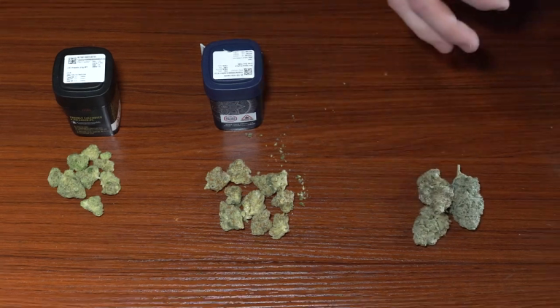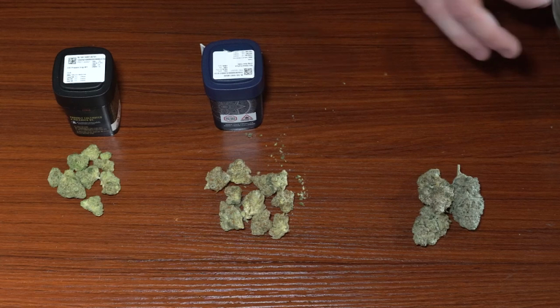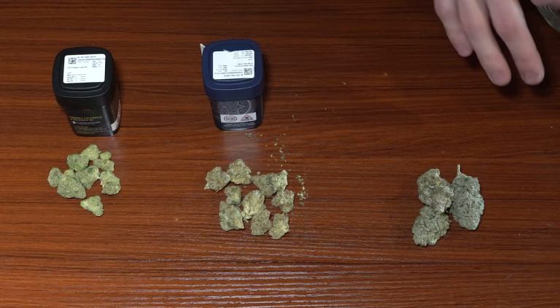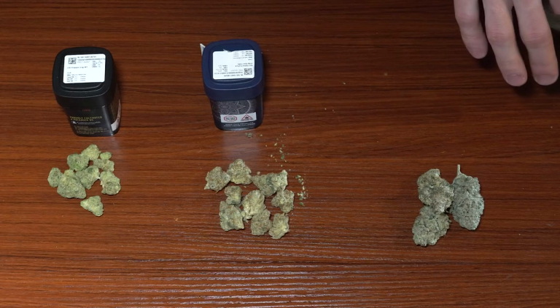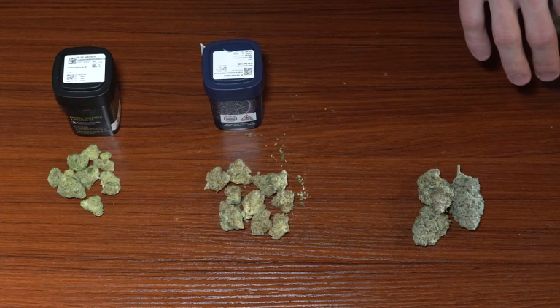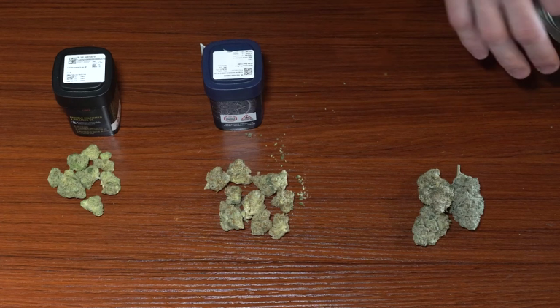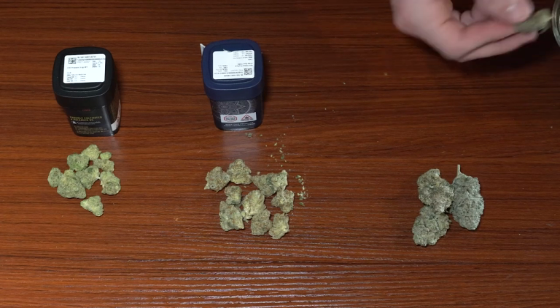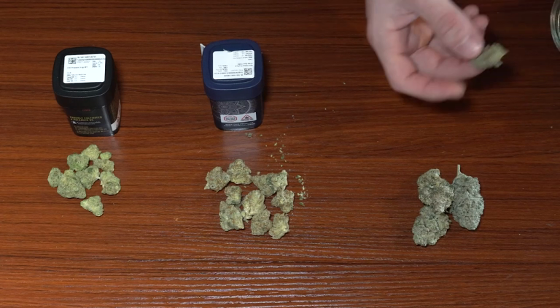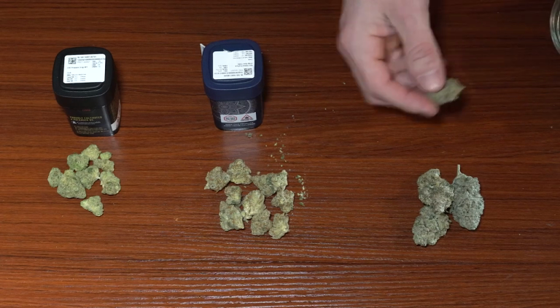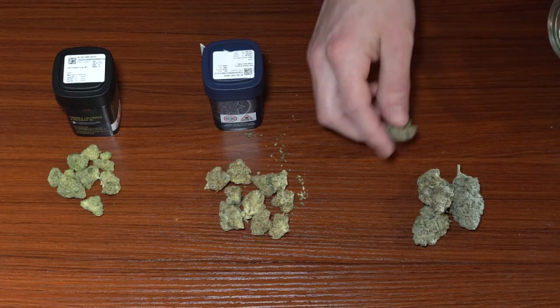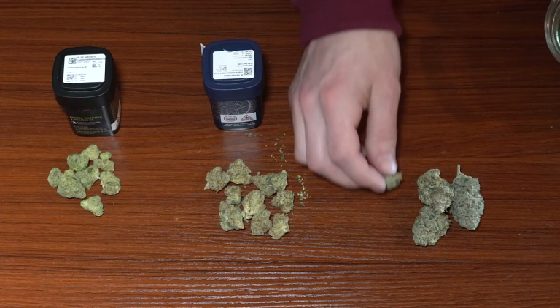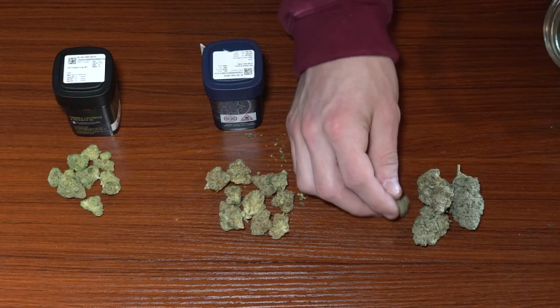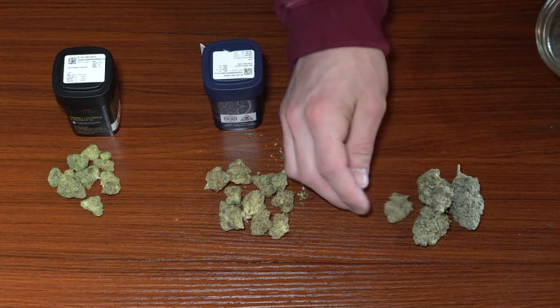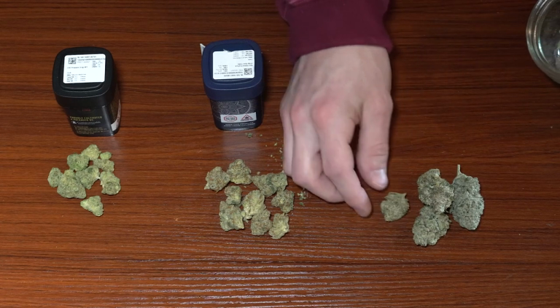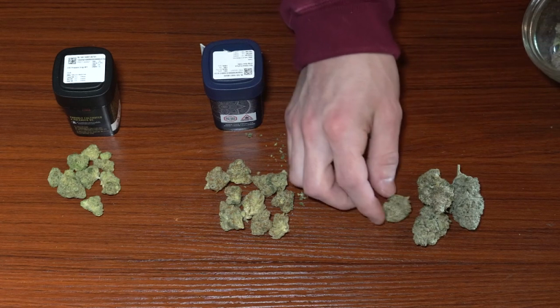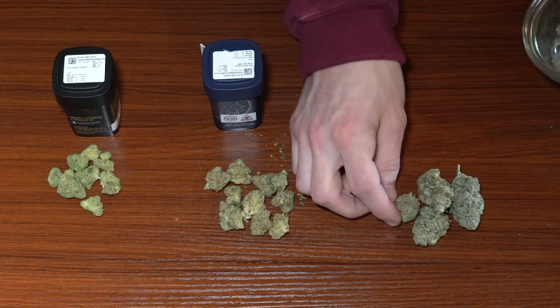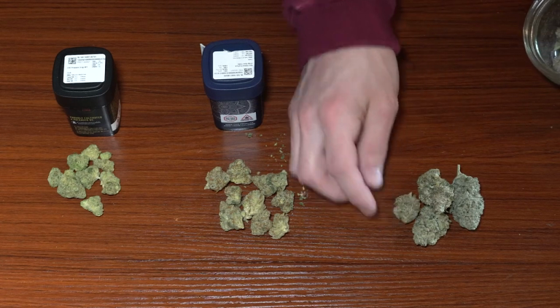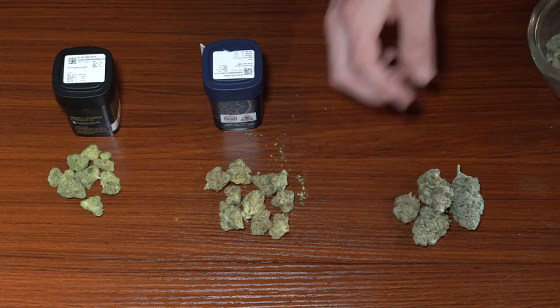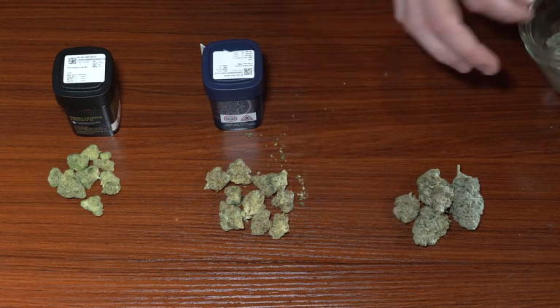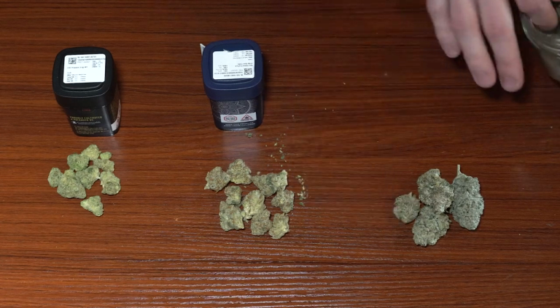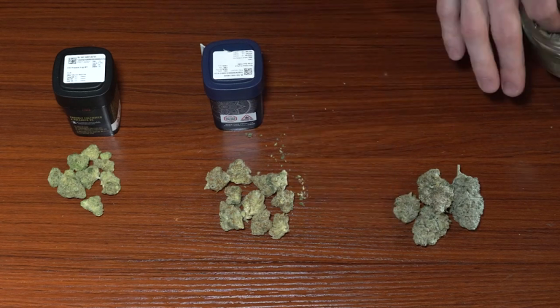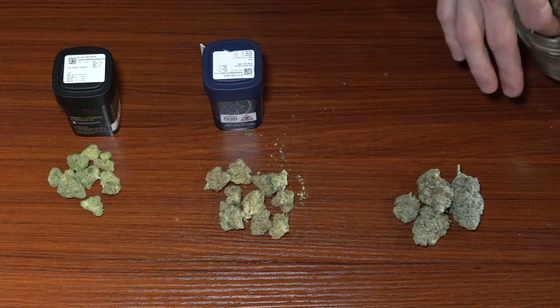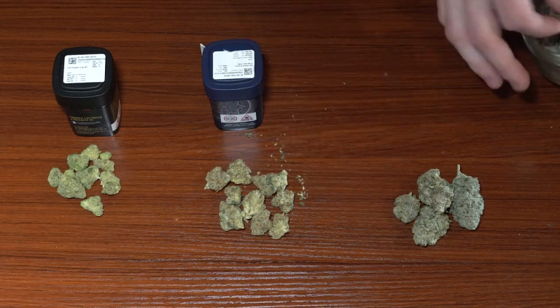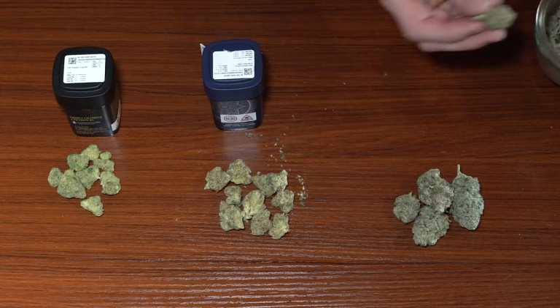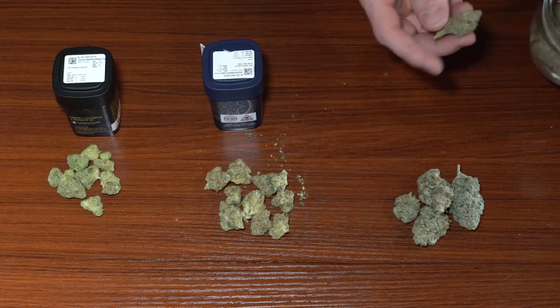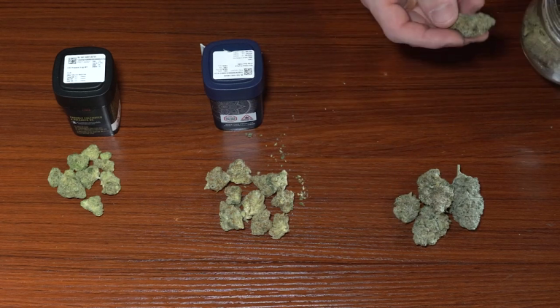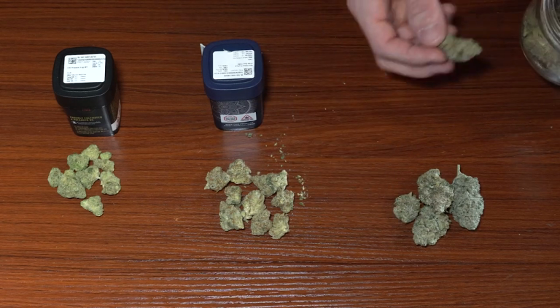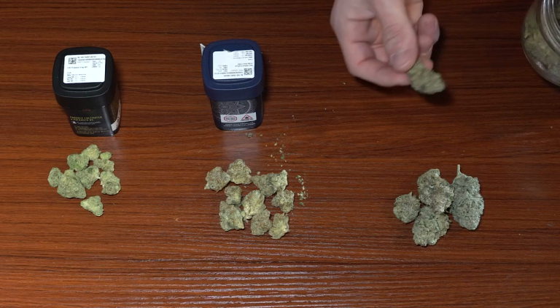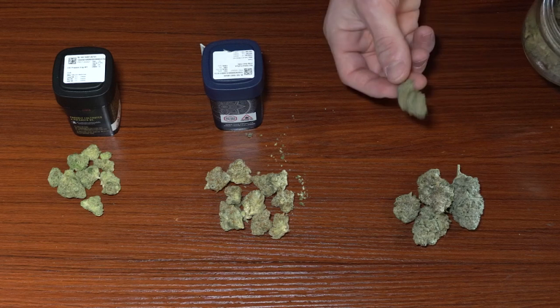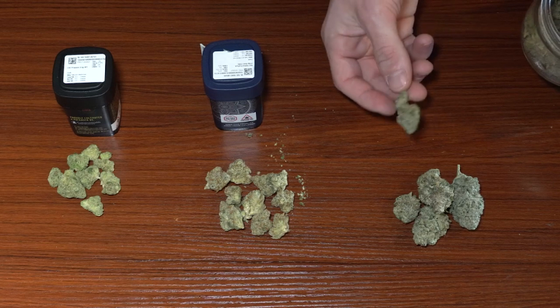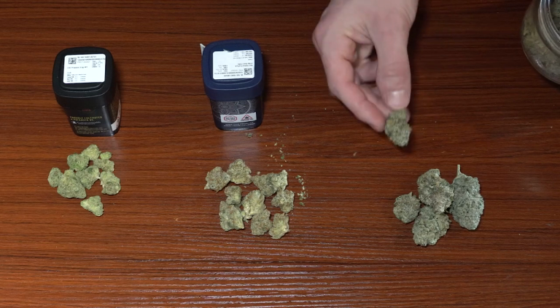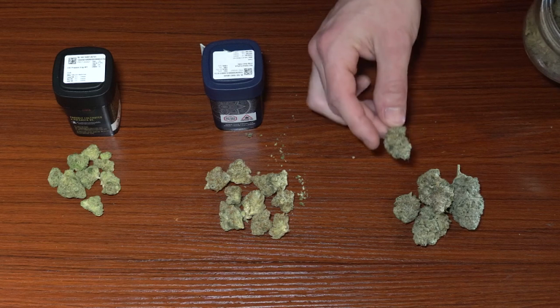I tried to make this as fair as possible. I had mostly bigger nugs so I tried to pull some smalls to even it out with theirs.